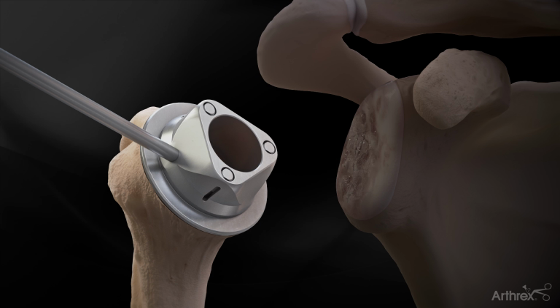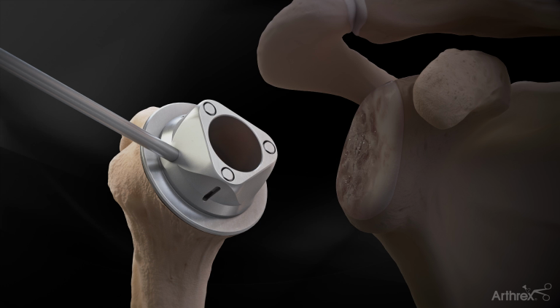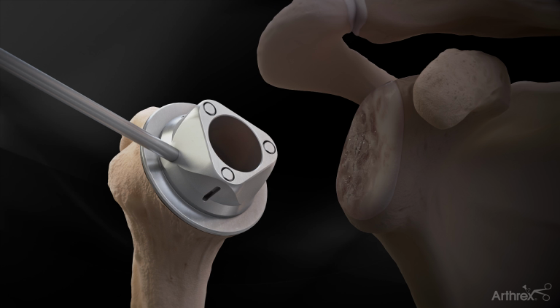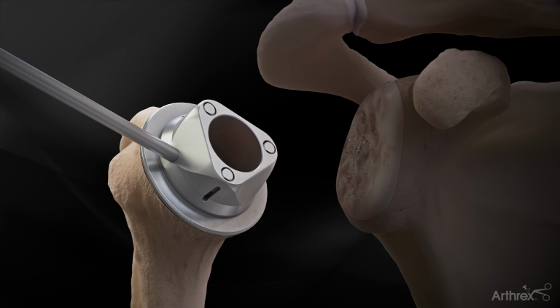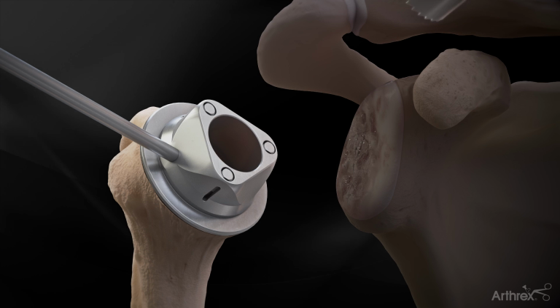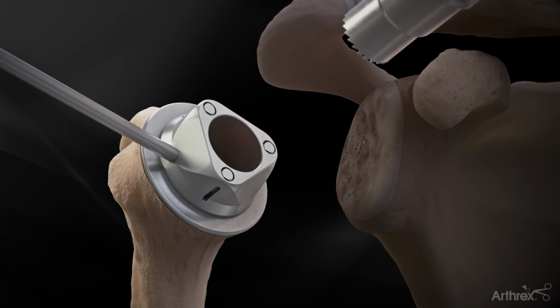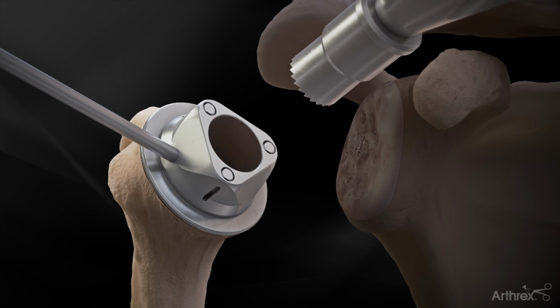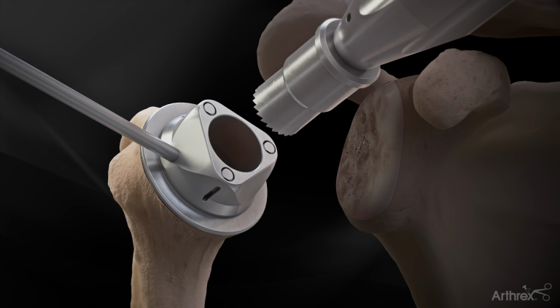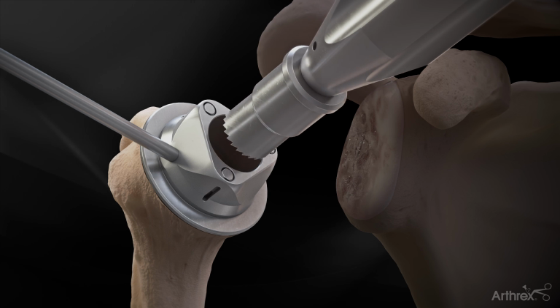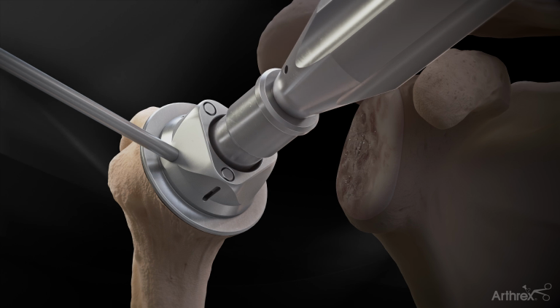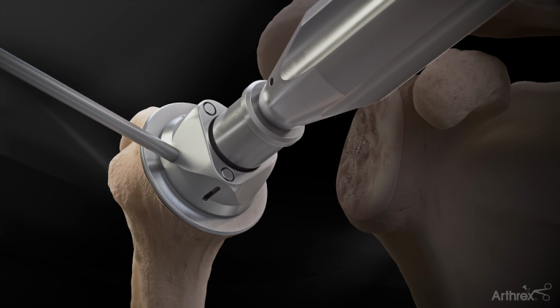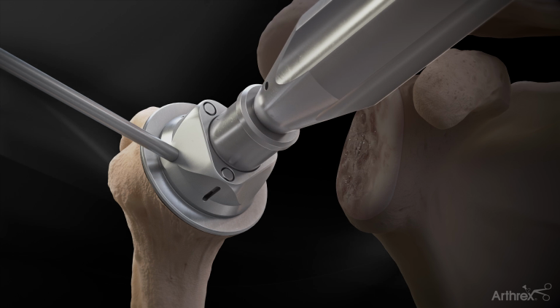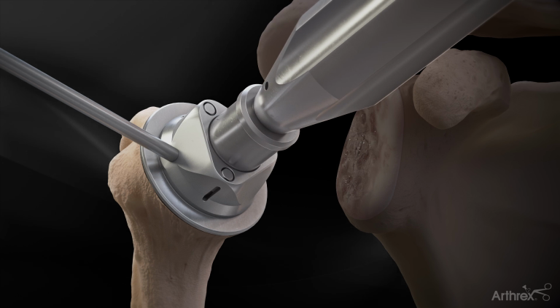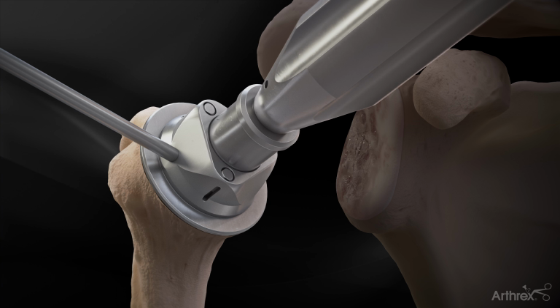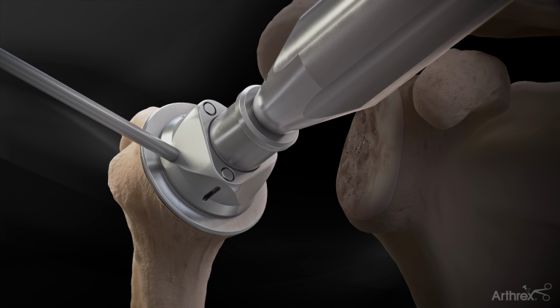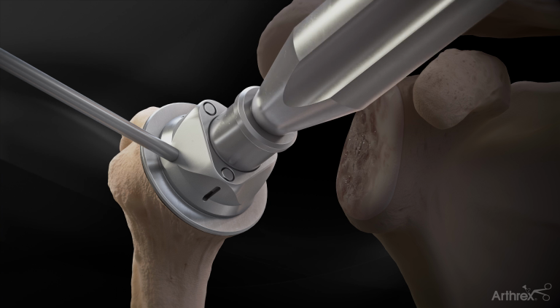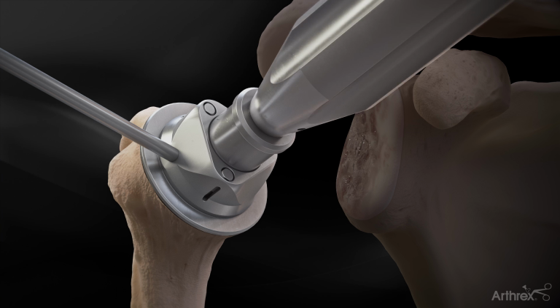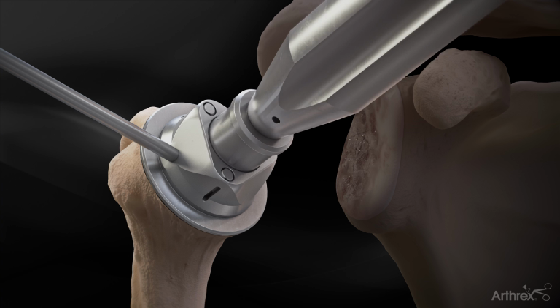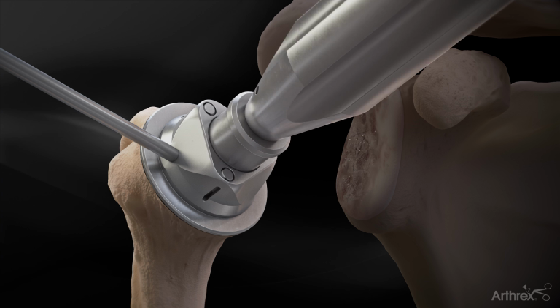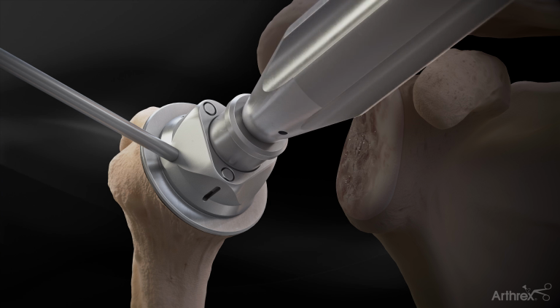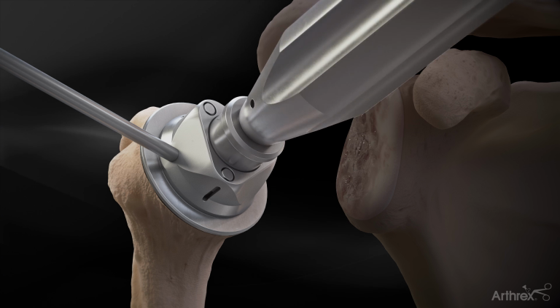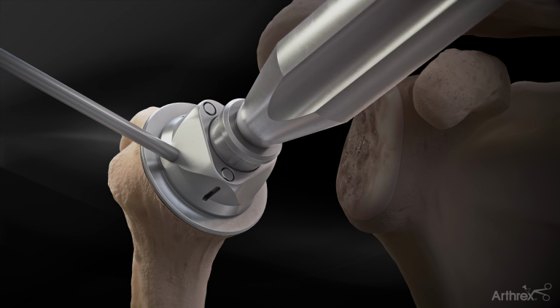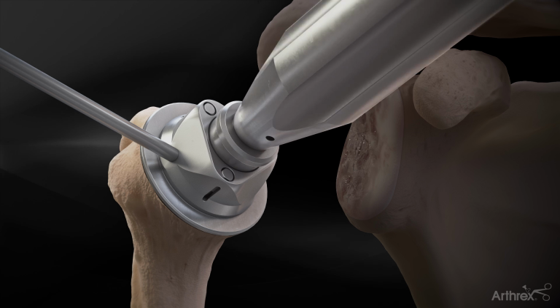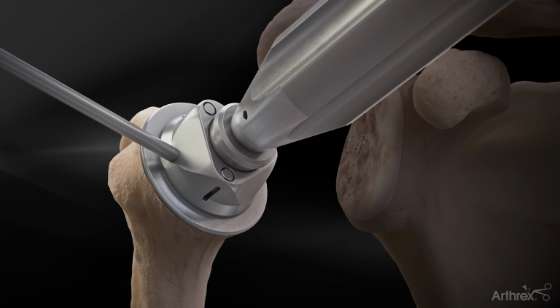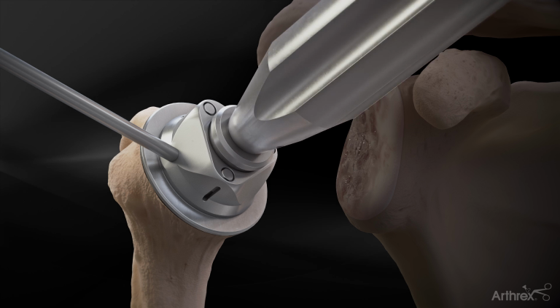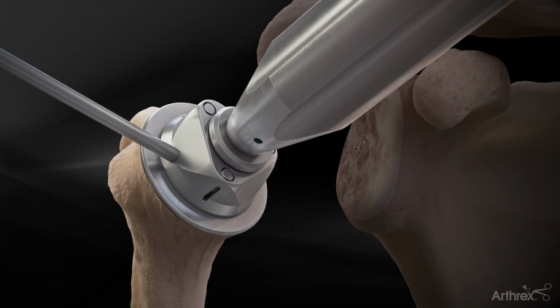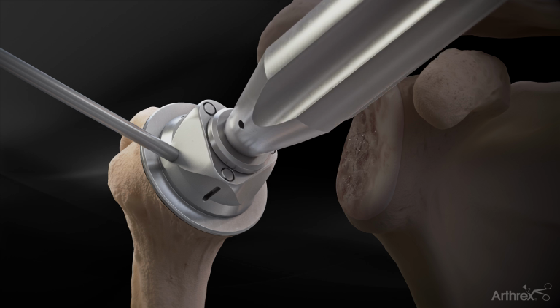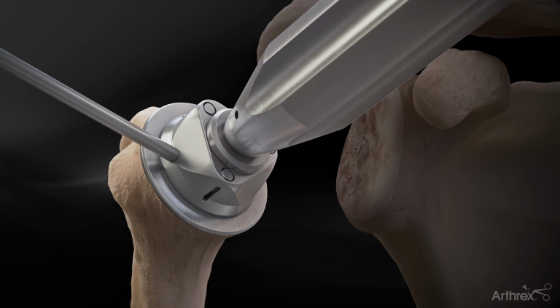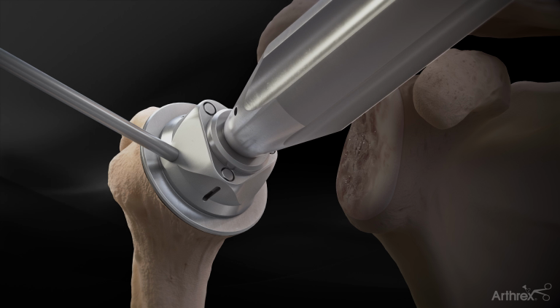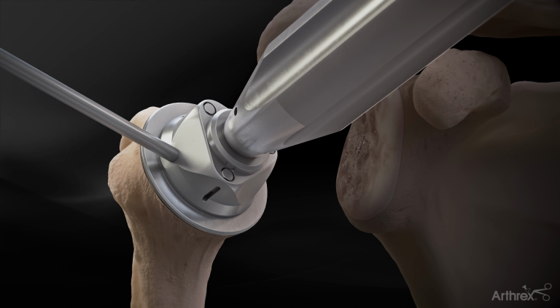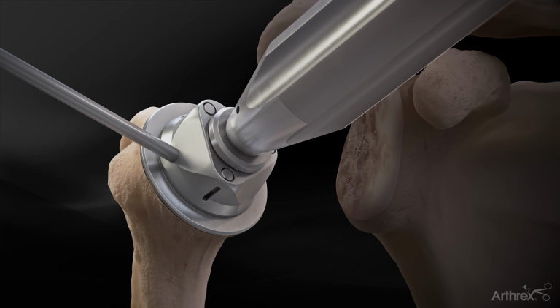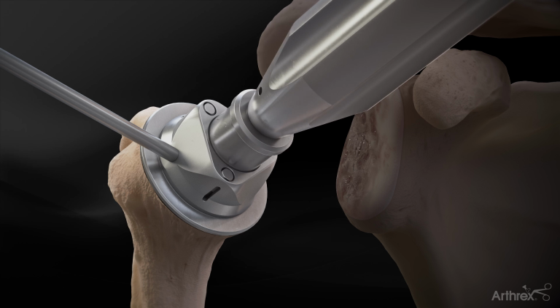To prepare the humerus for the cage screw, the coring reamer is advanced until the depth stop touches the template.